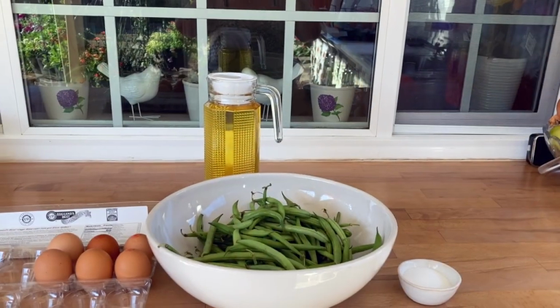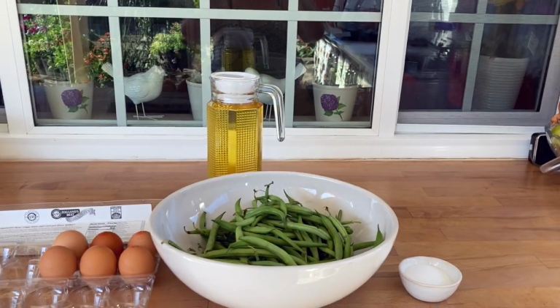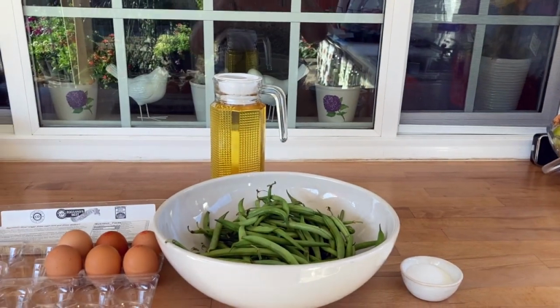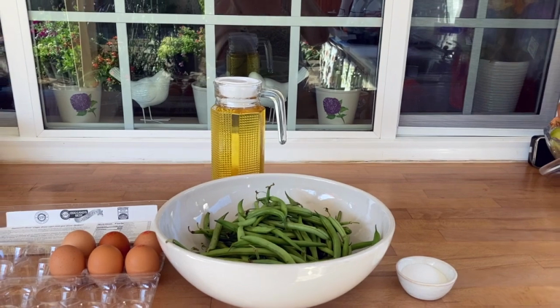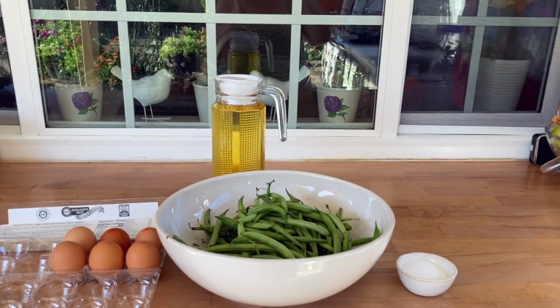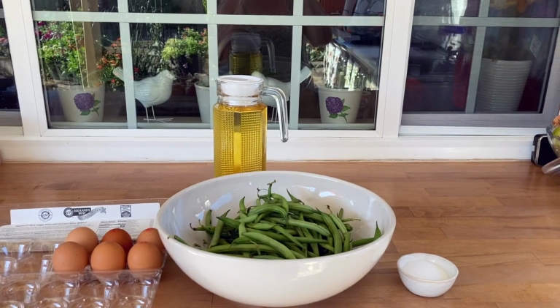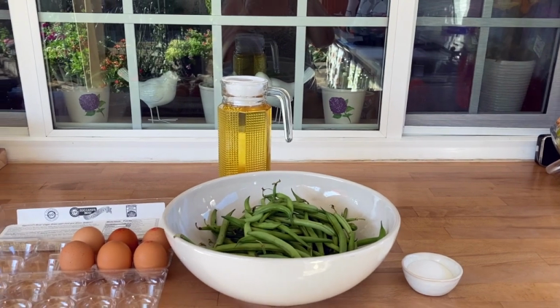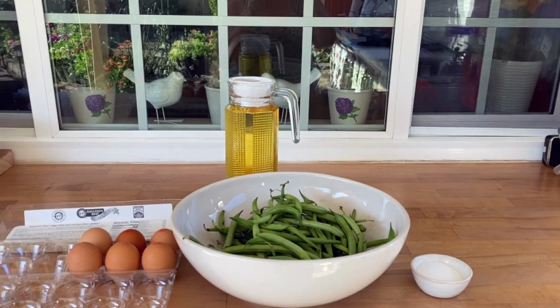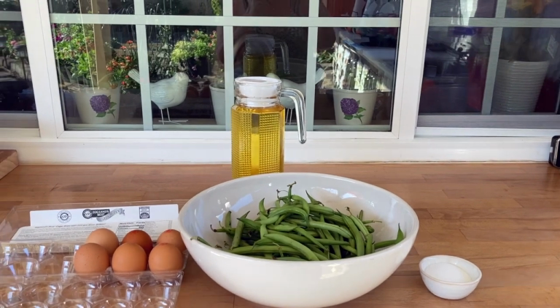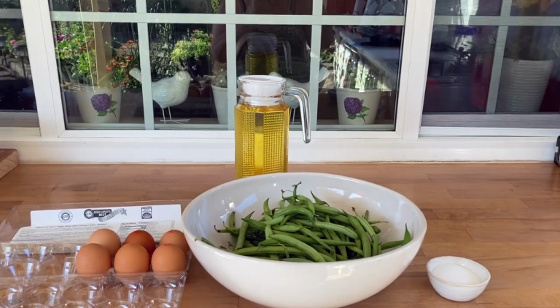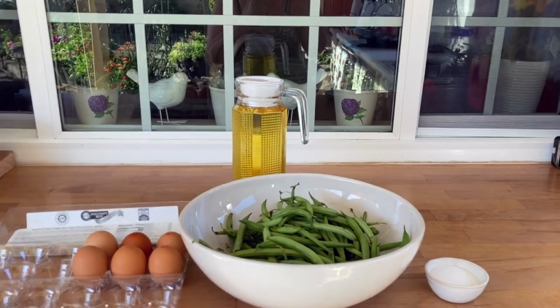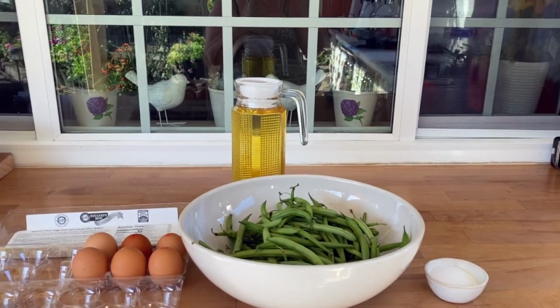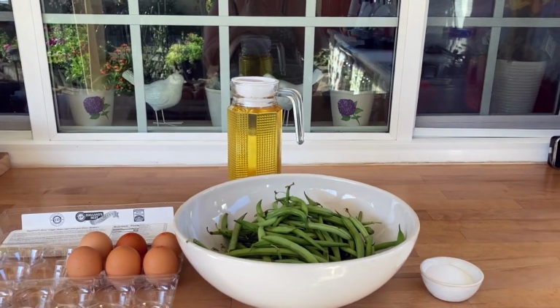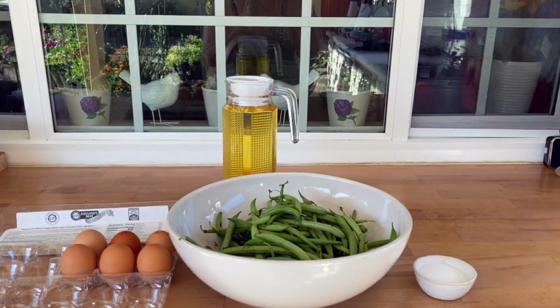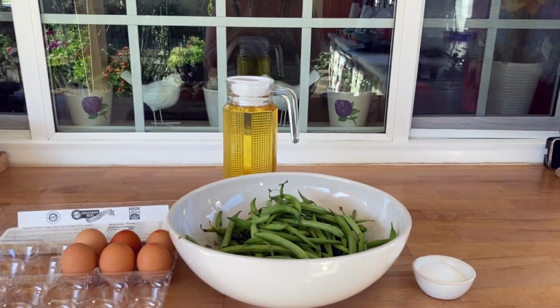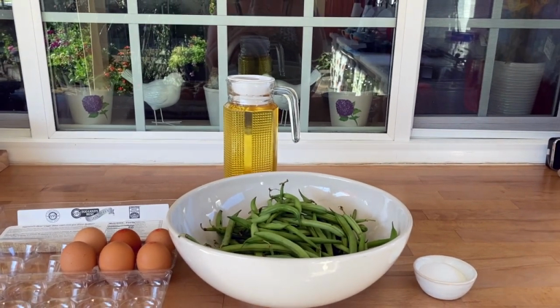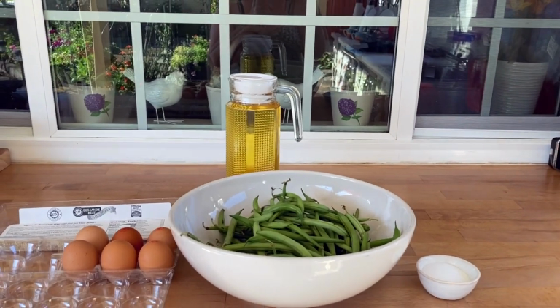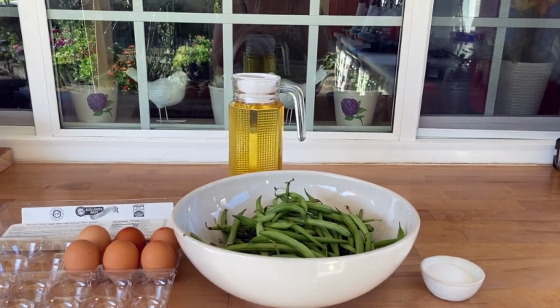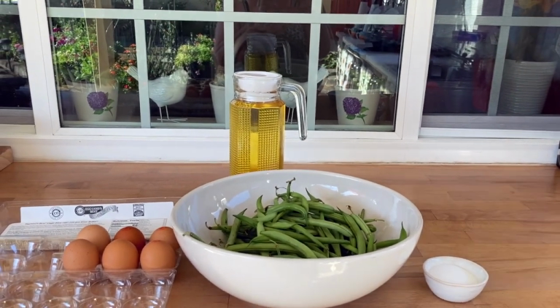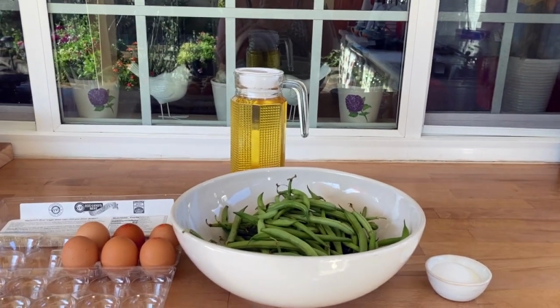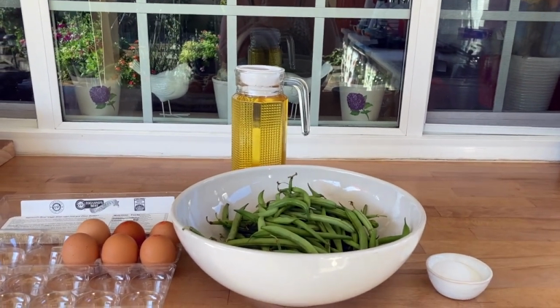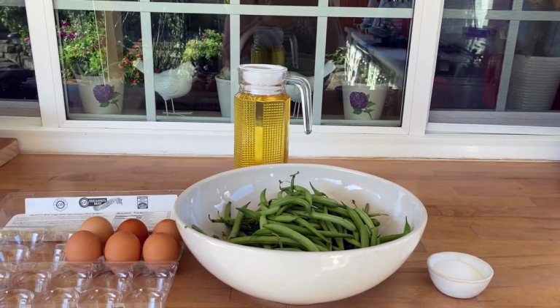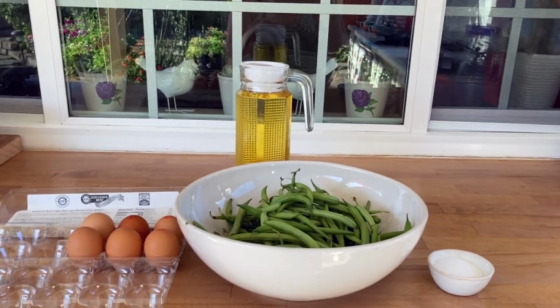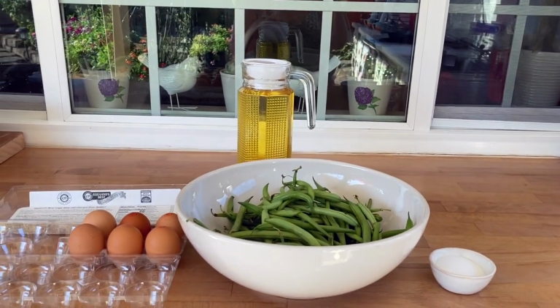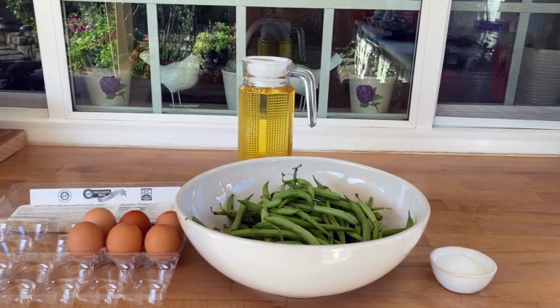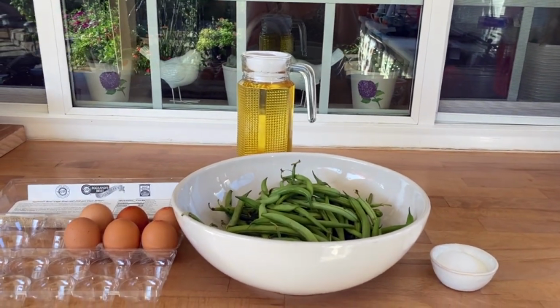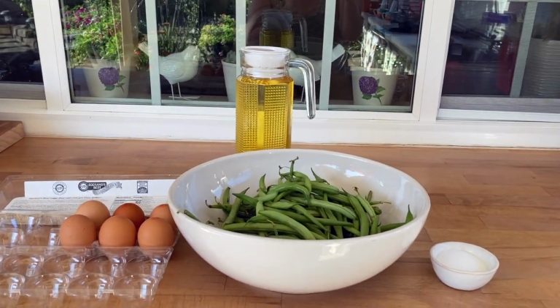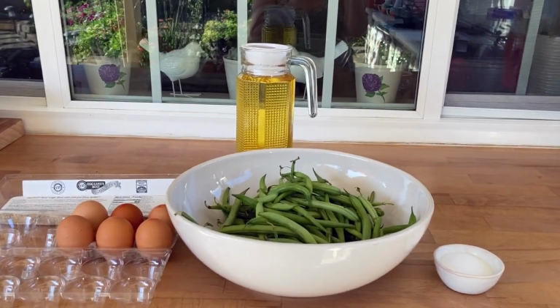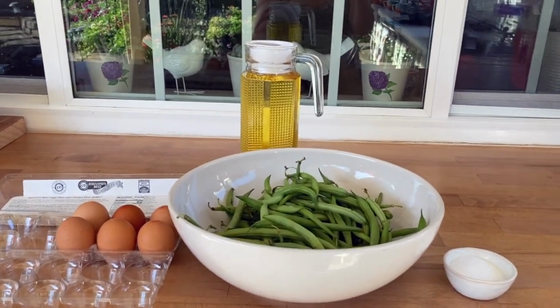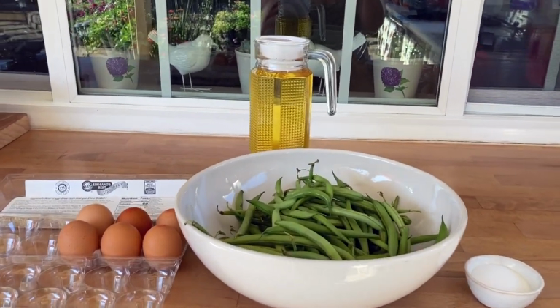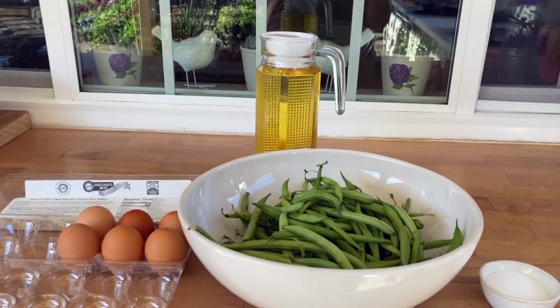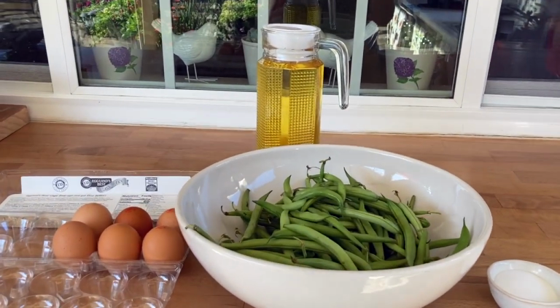Good morning, my friends. Today we're making a super easy breakfast. It's just green beans and eggs.